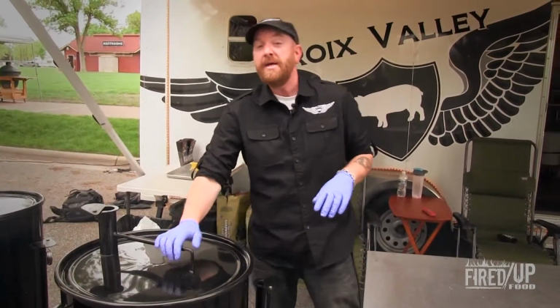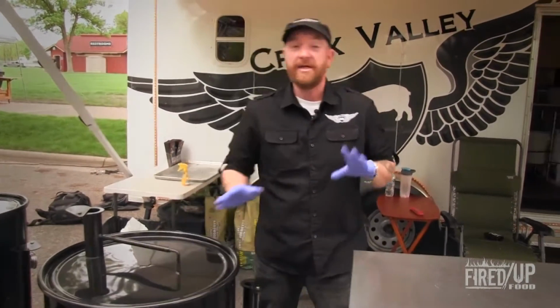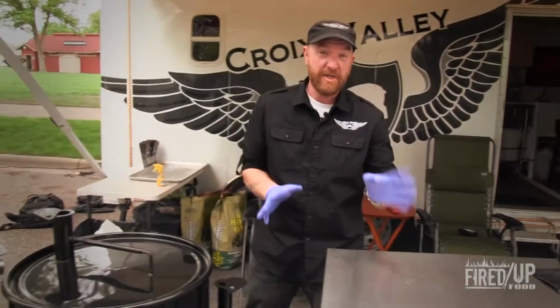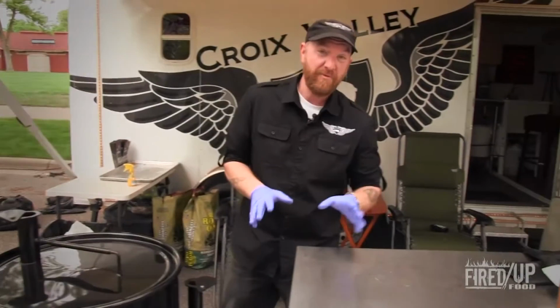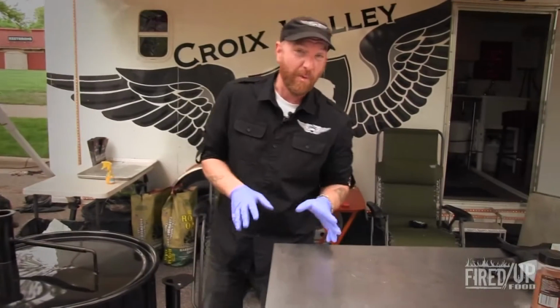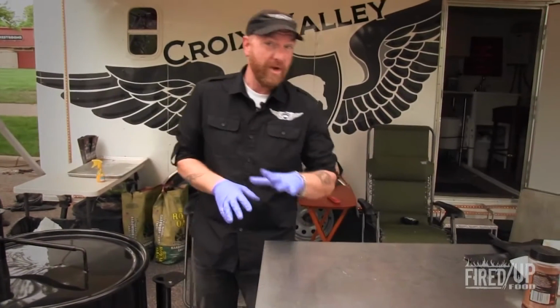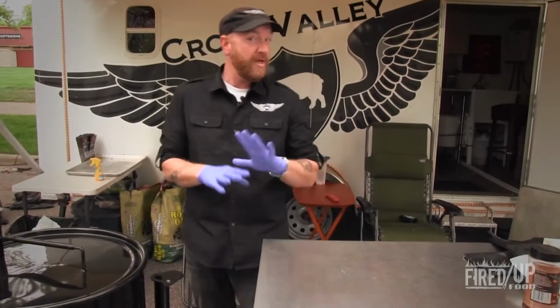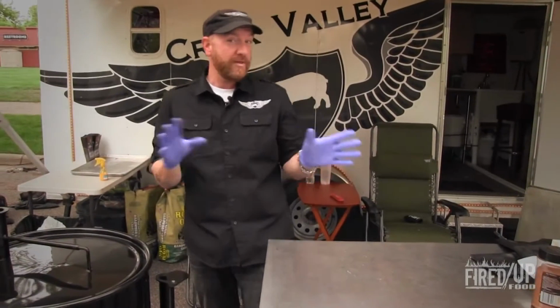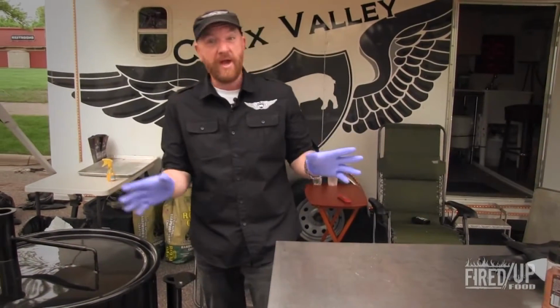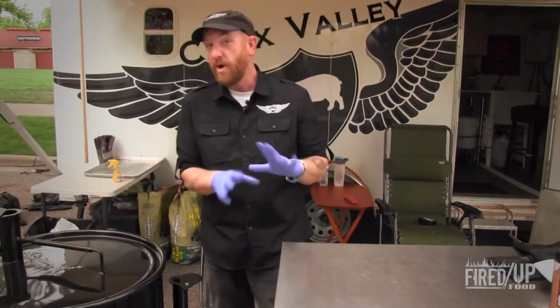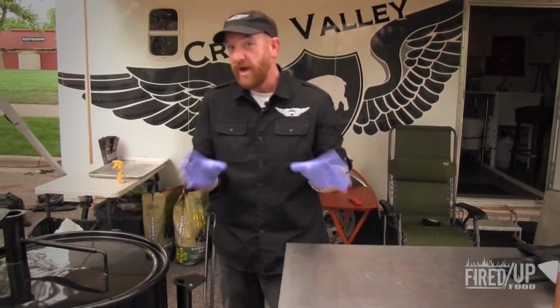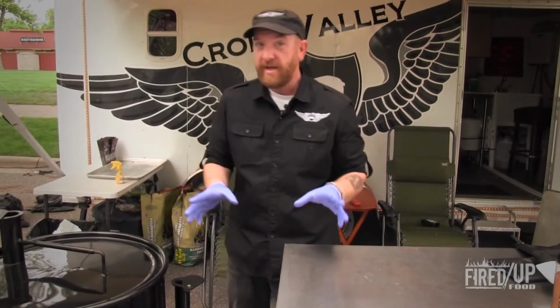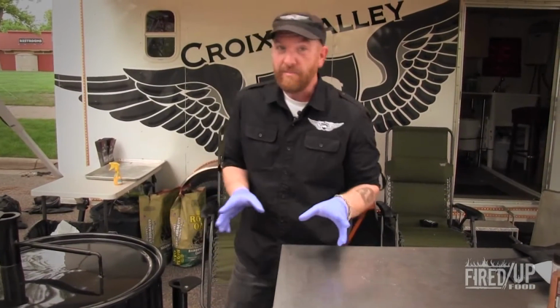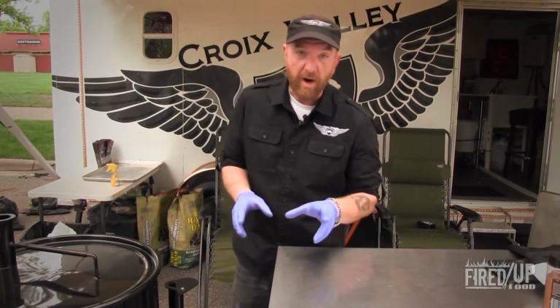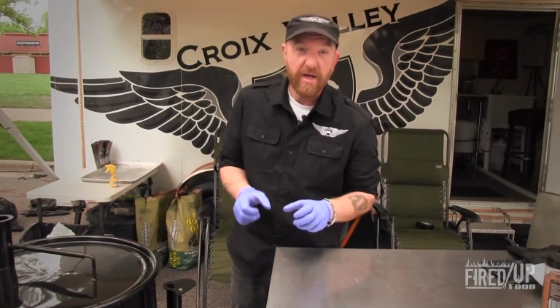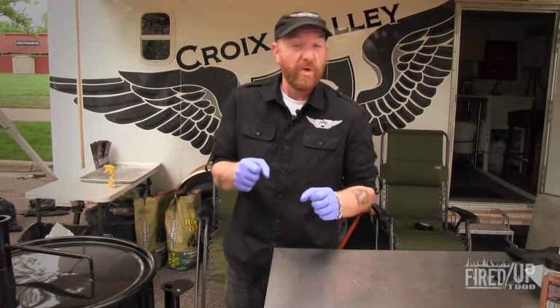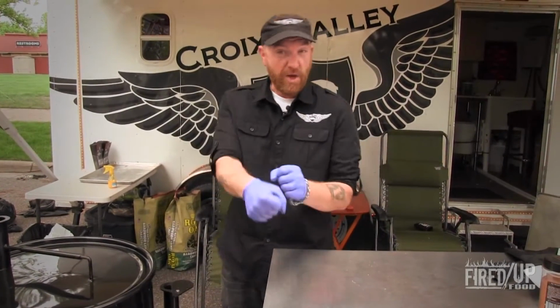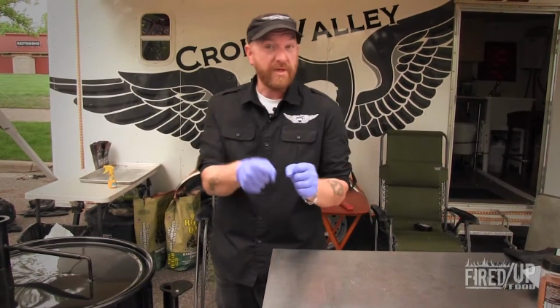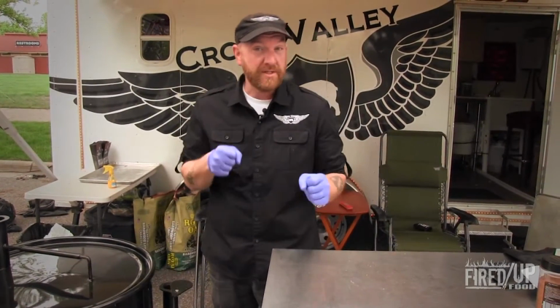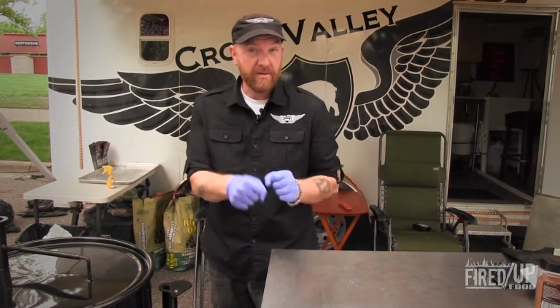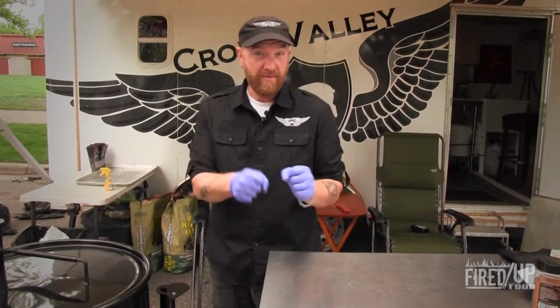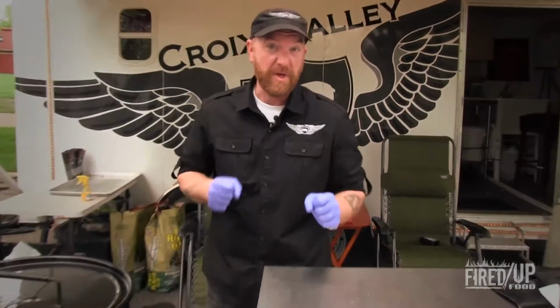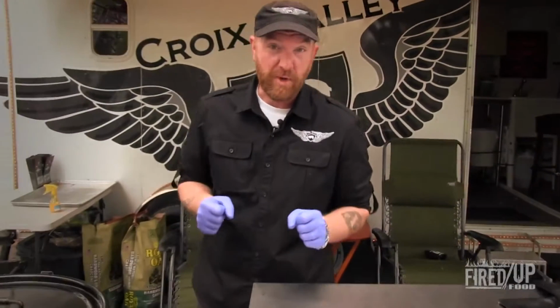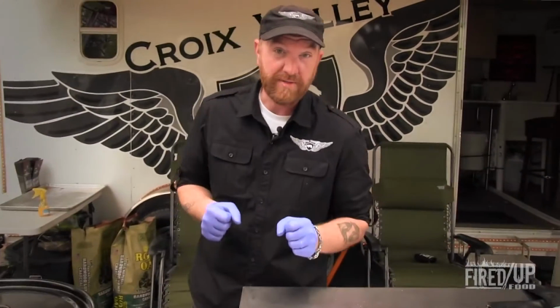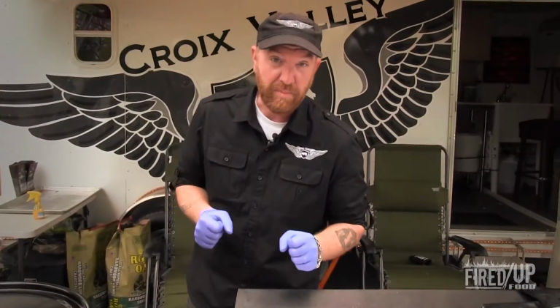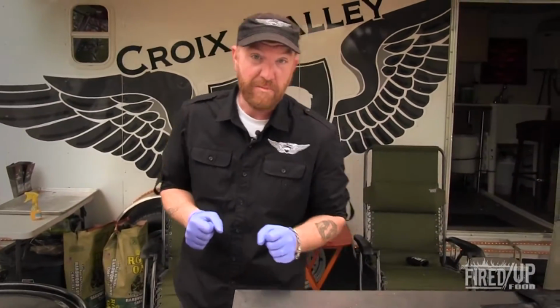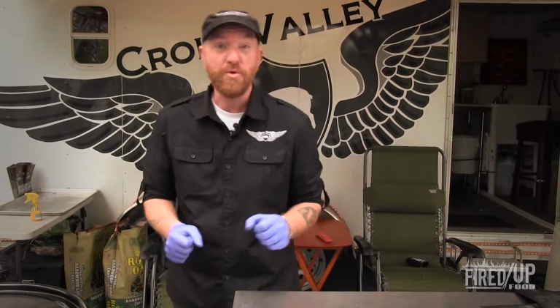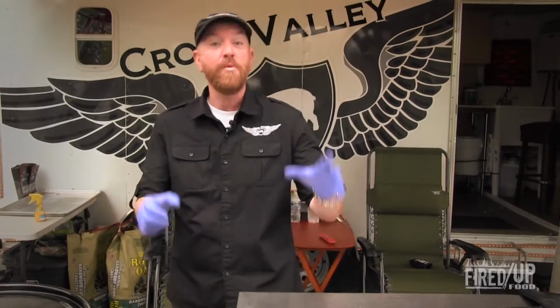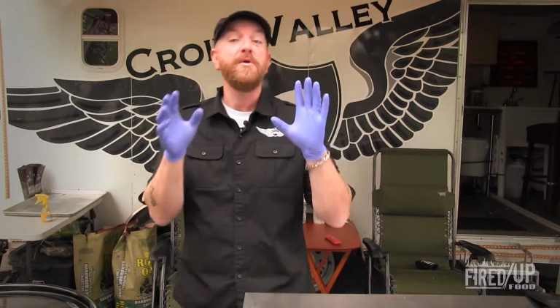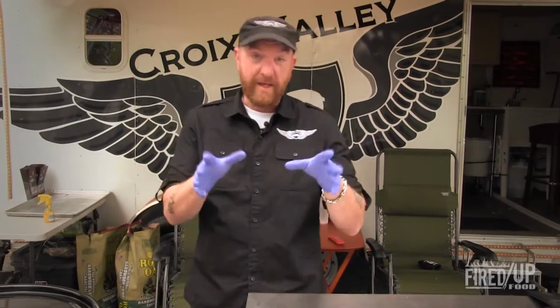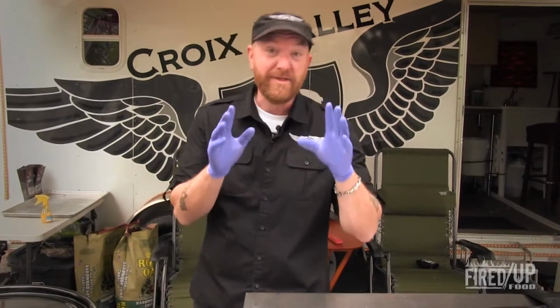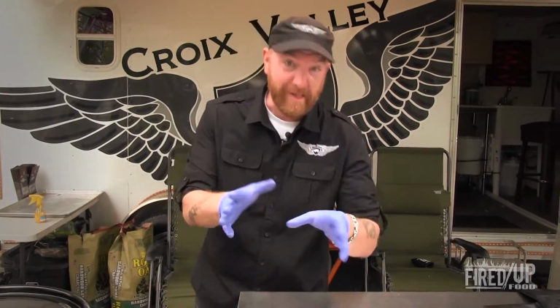When we reach around that 198 mark — when I know that it's tender enough for me to pull out that blade bone — we will be ready to eat.